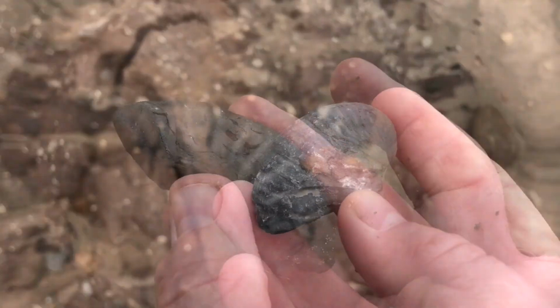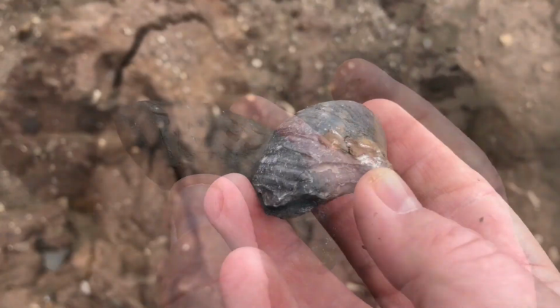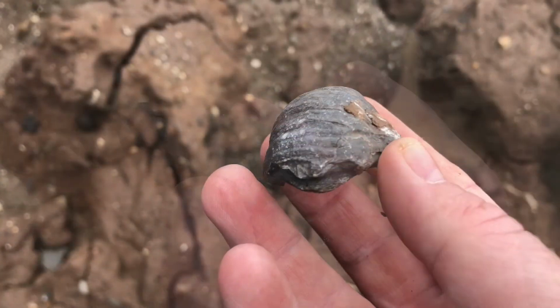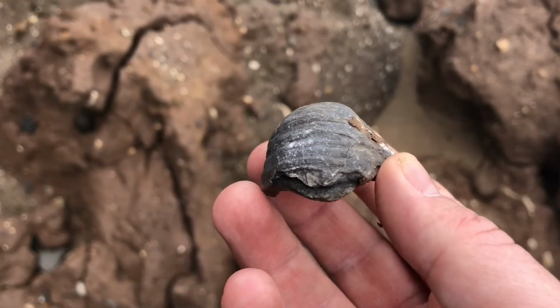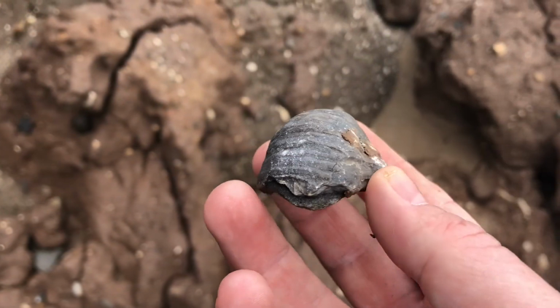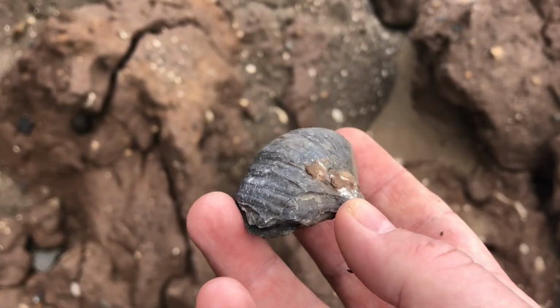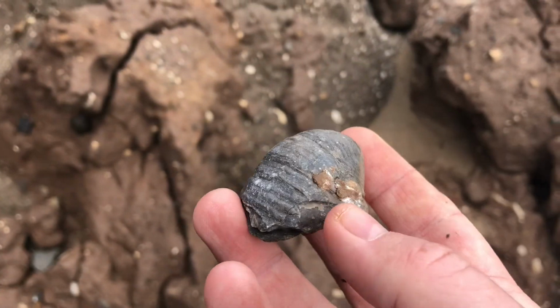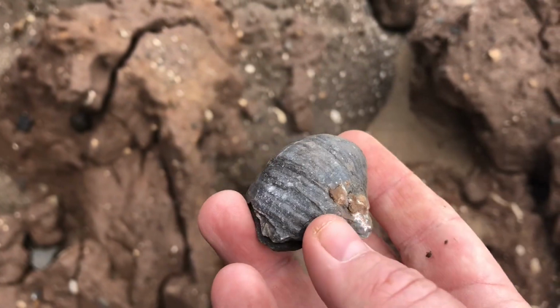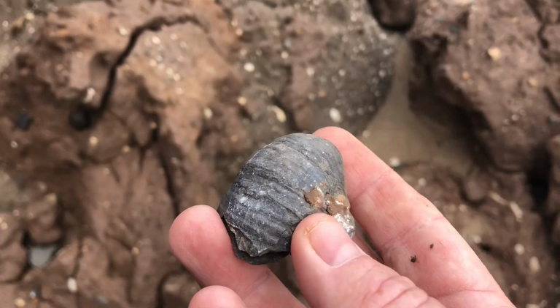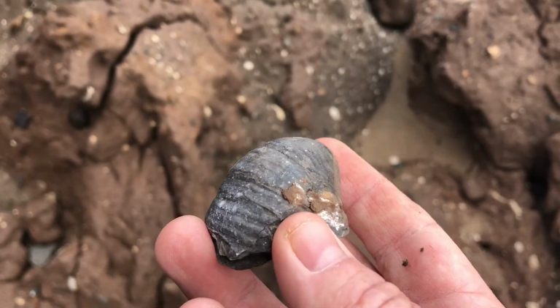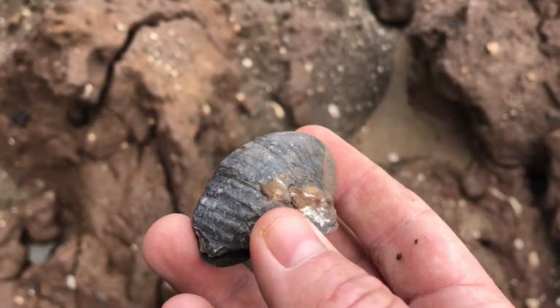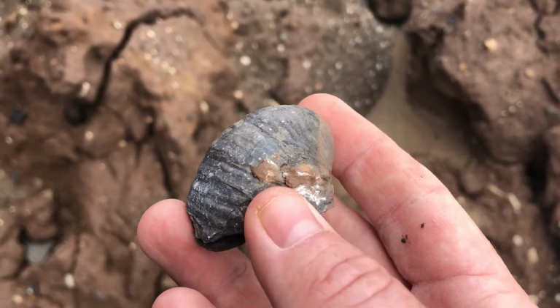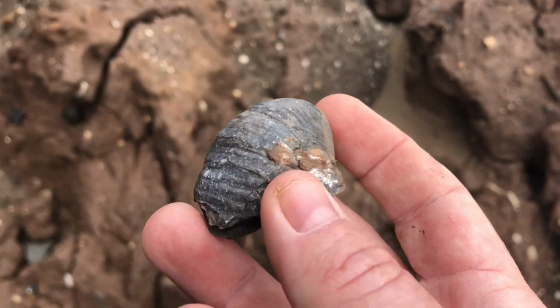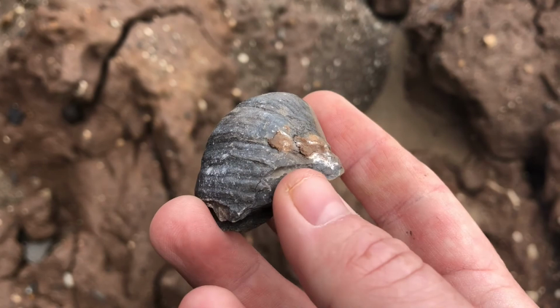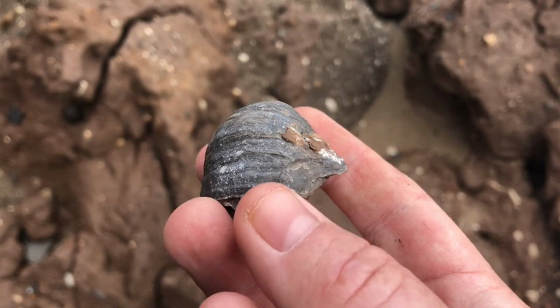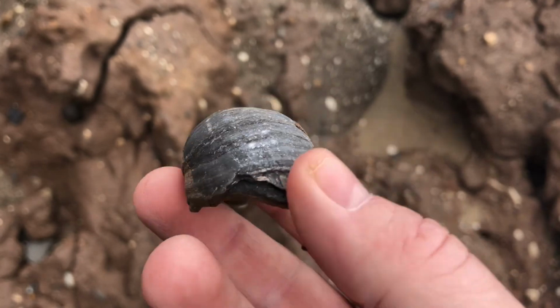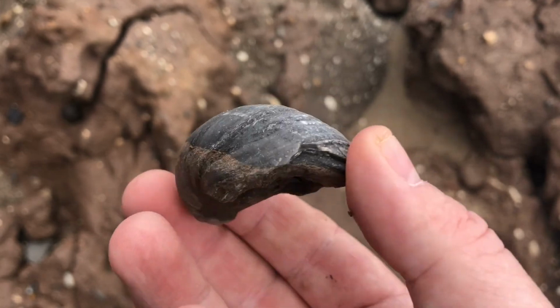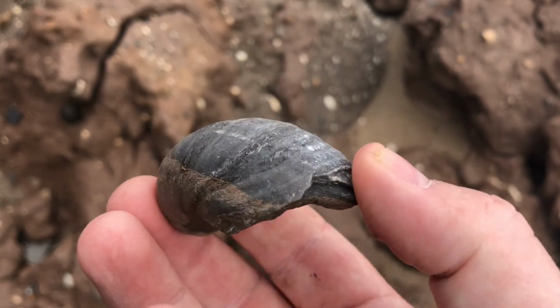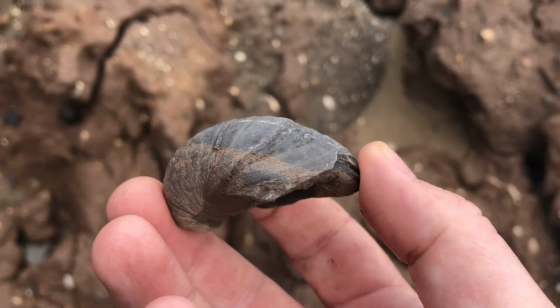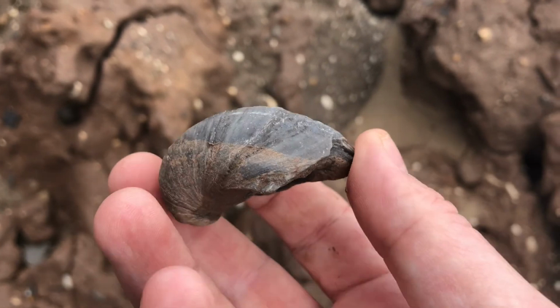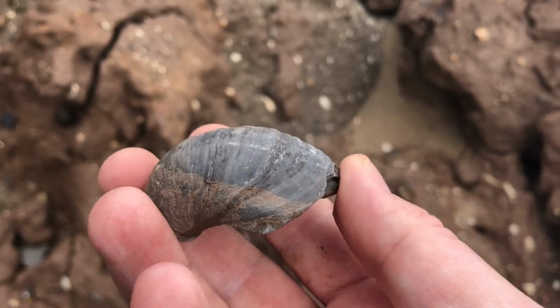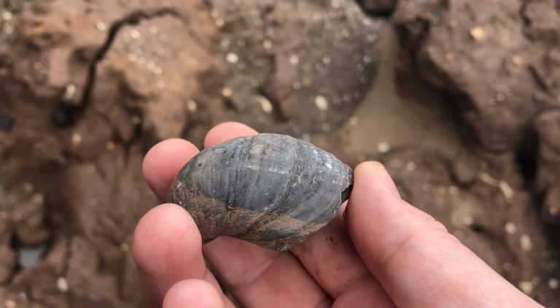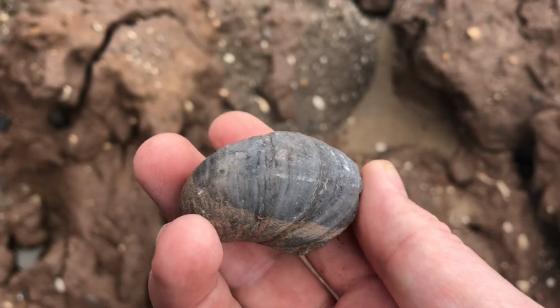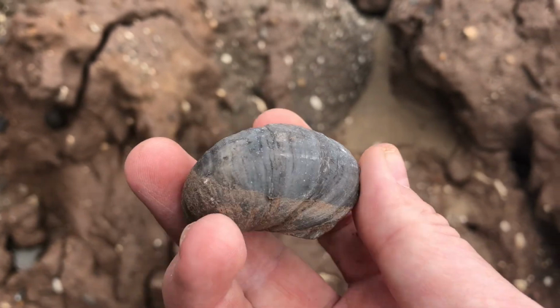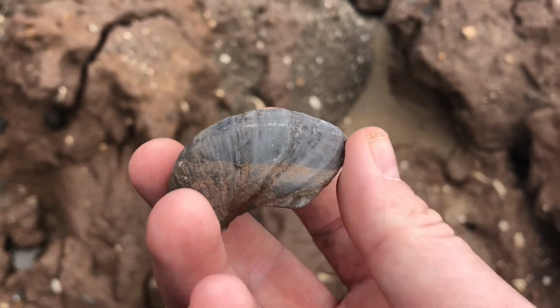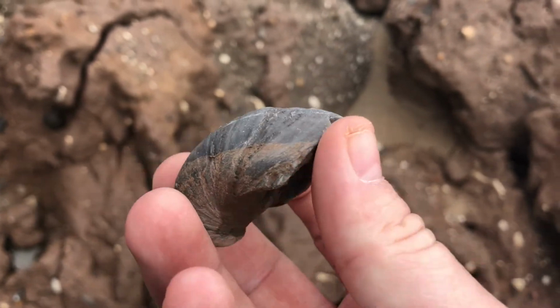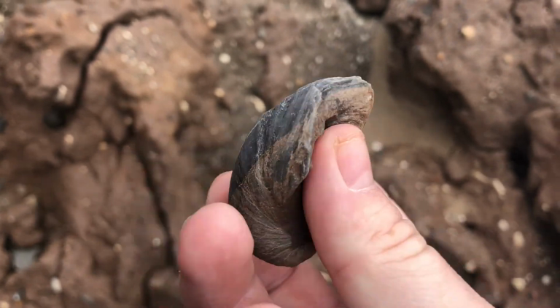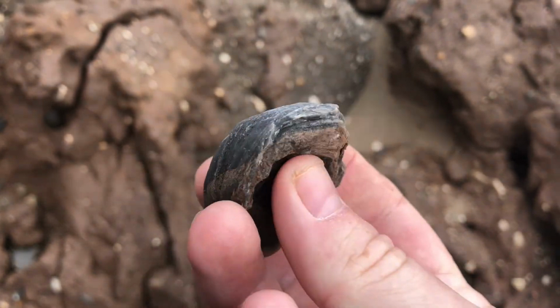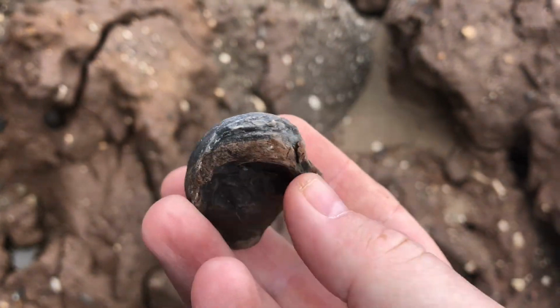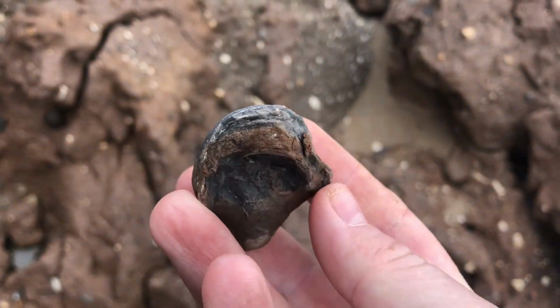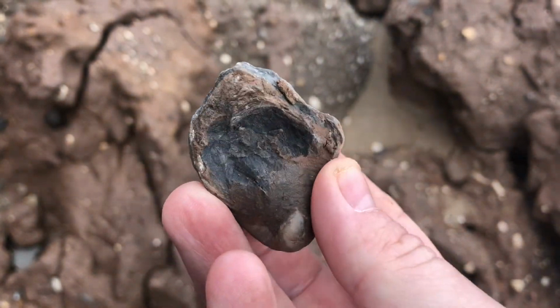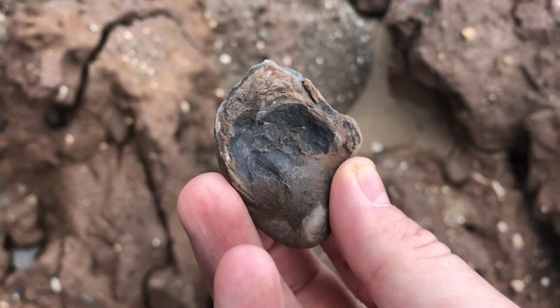That's fossil number two guys, a gryphea, also known as a devil's toenail.